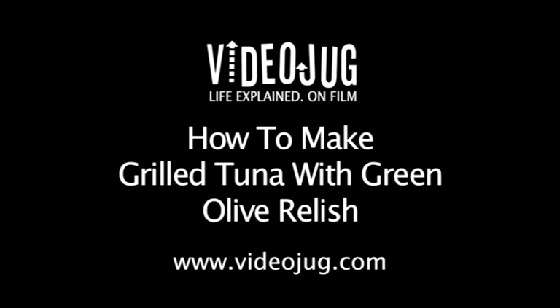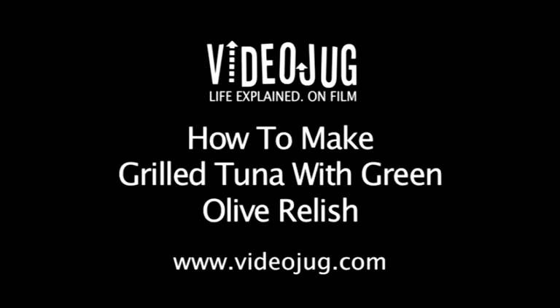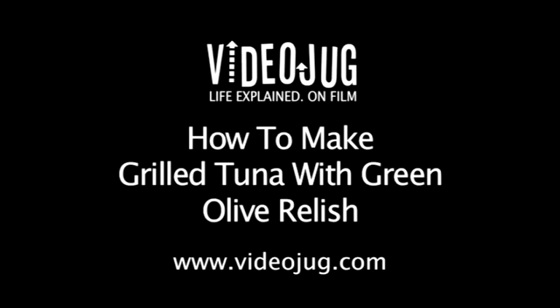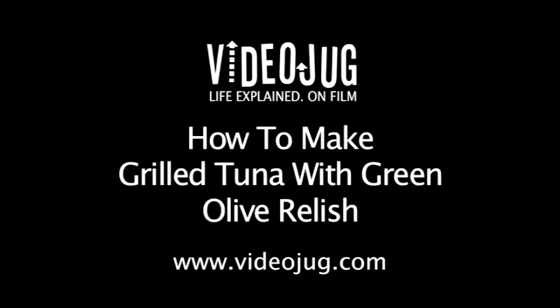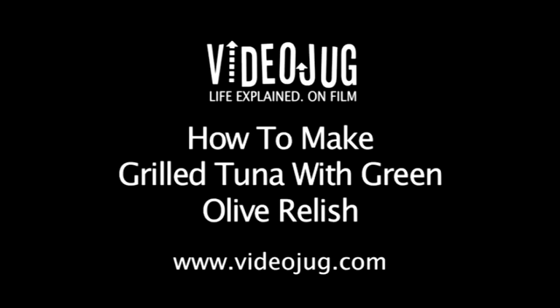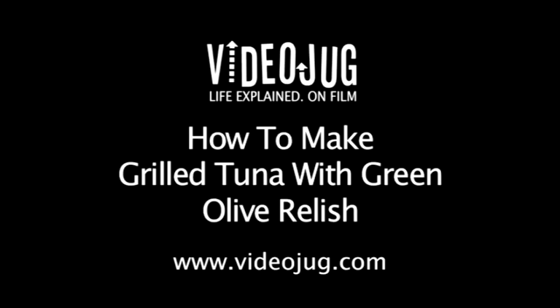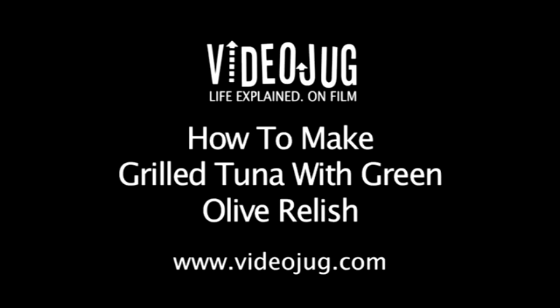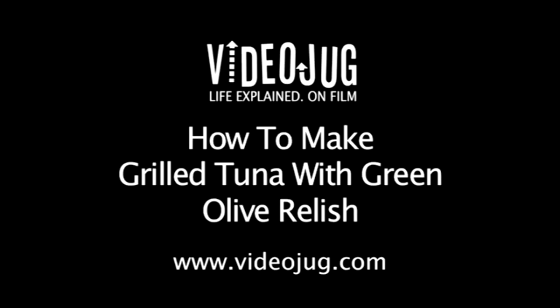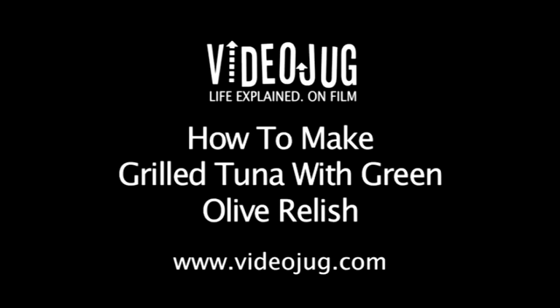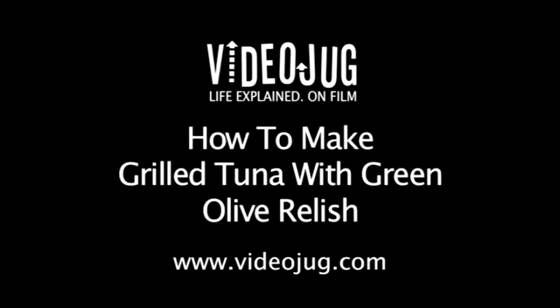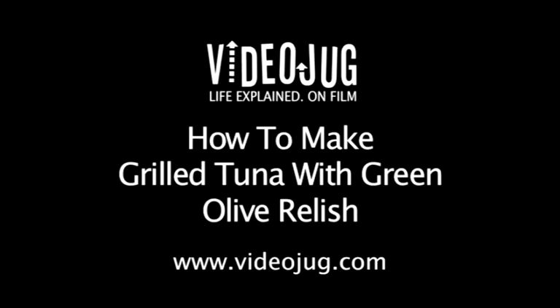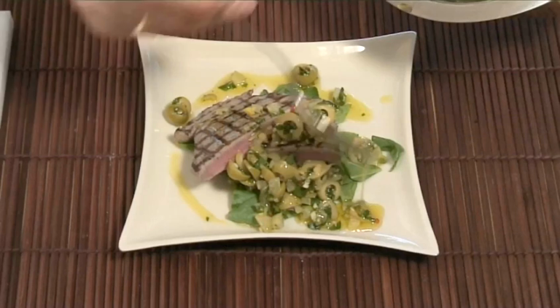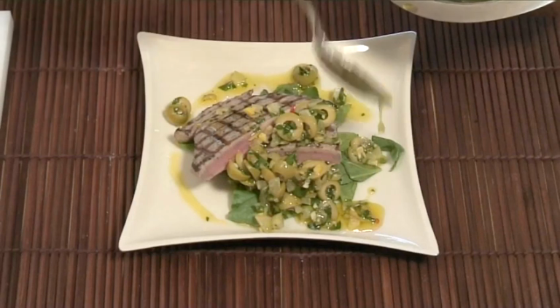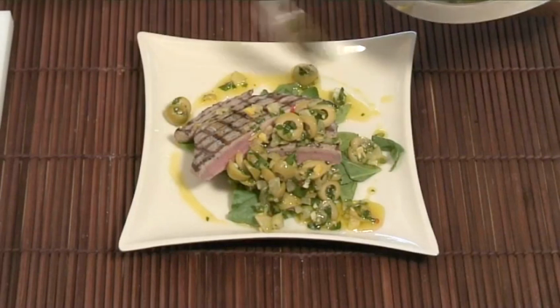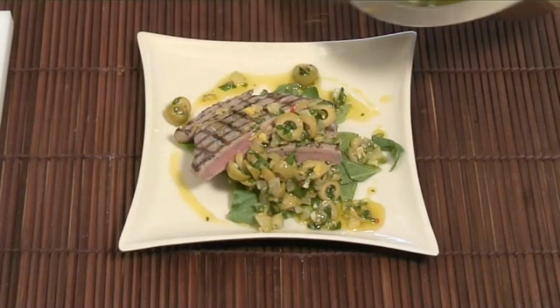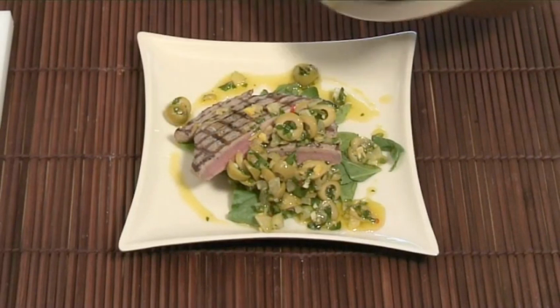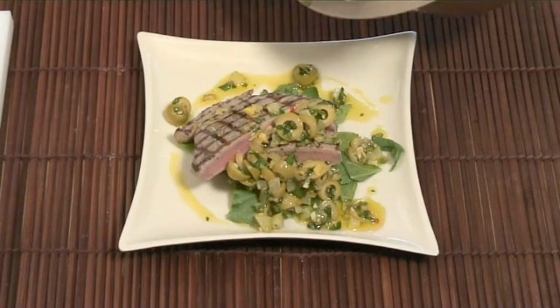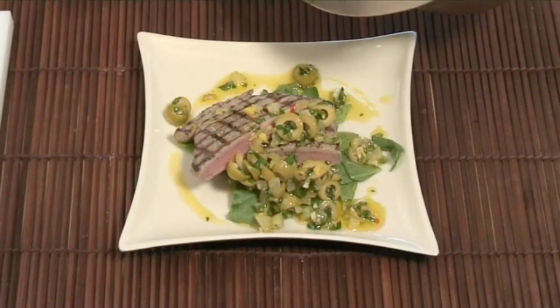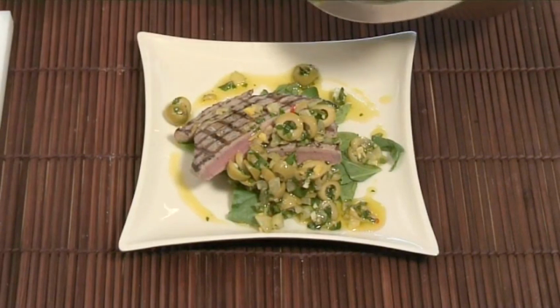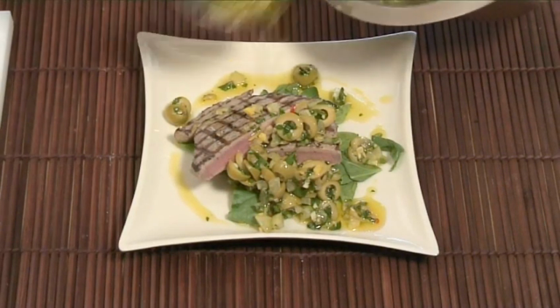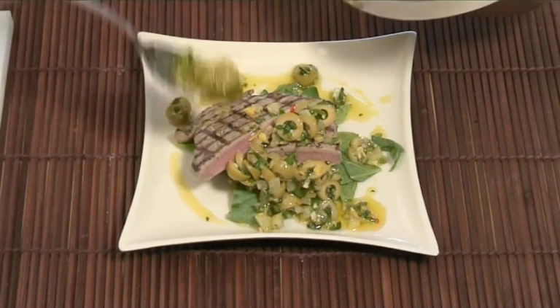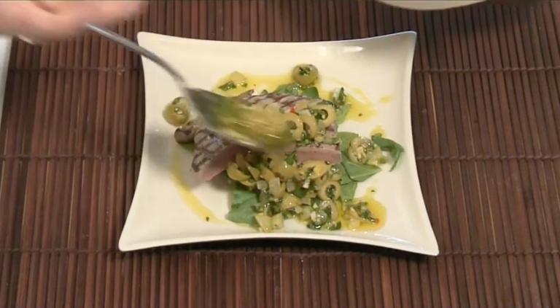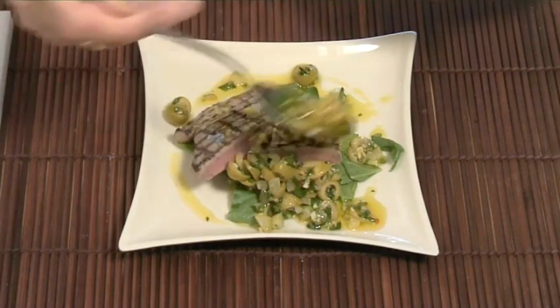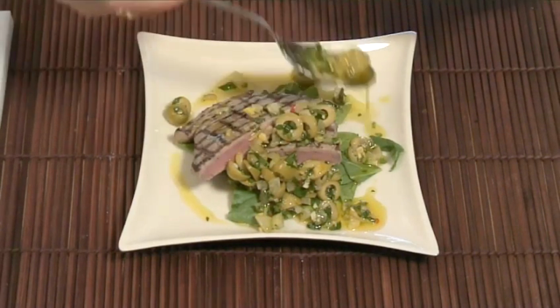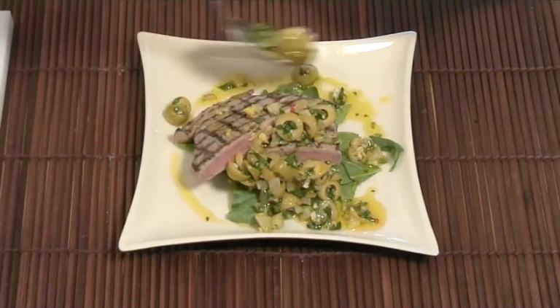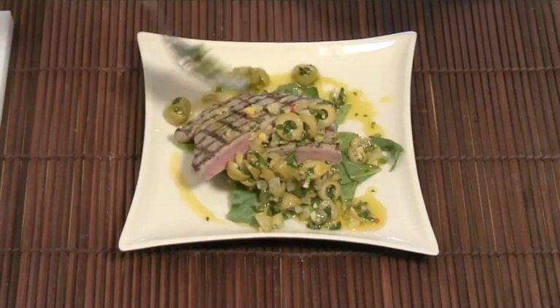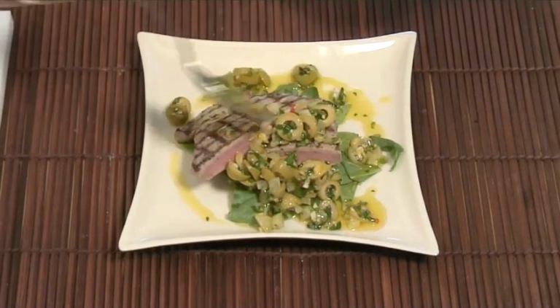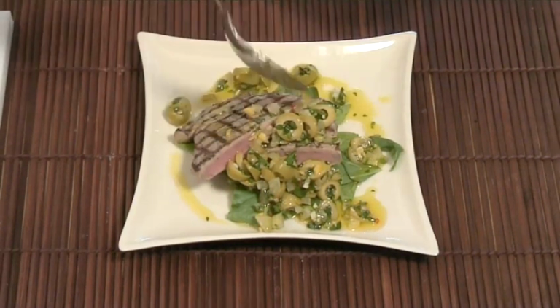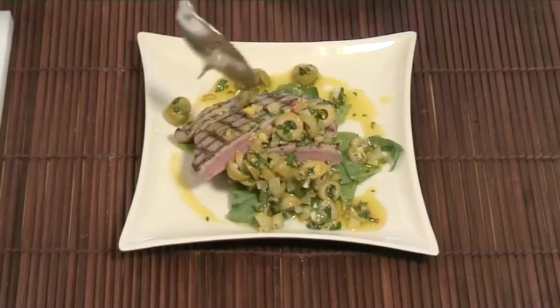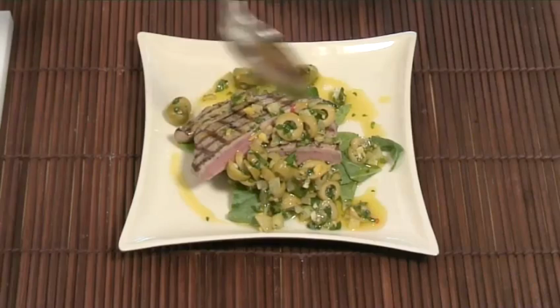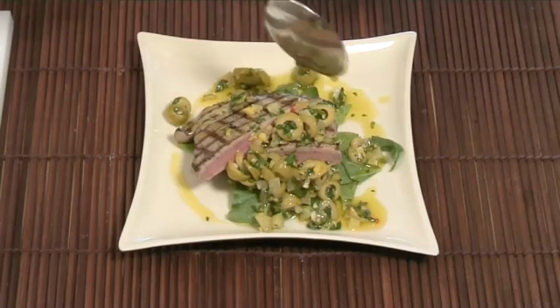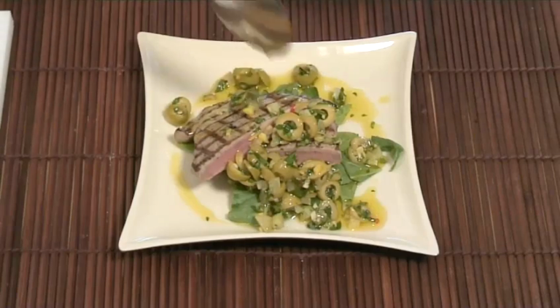Hello and welcome to Videojug. We're going to show you how to make grilled tuna with a green olive relish.